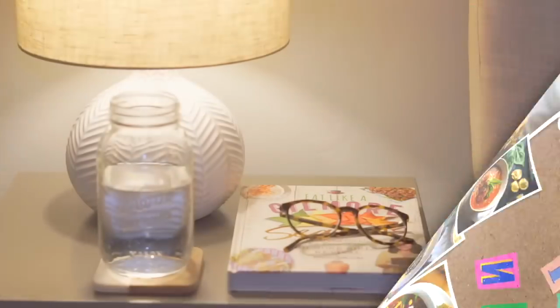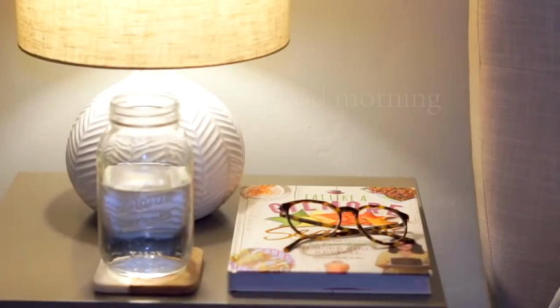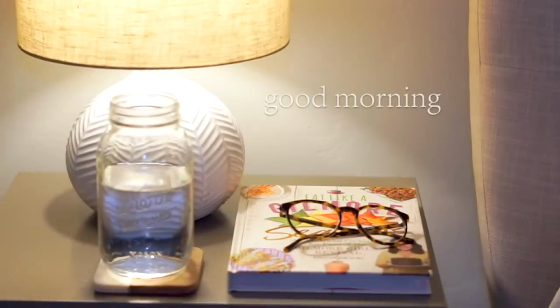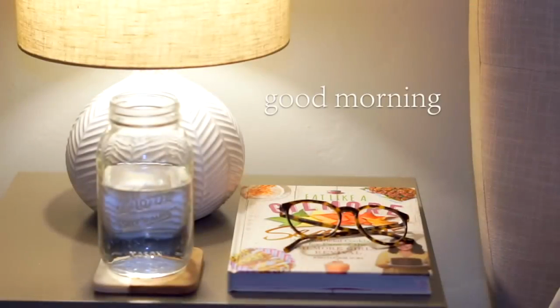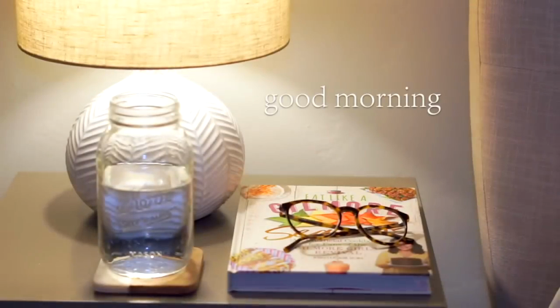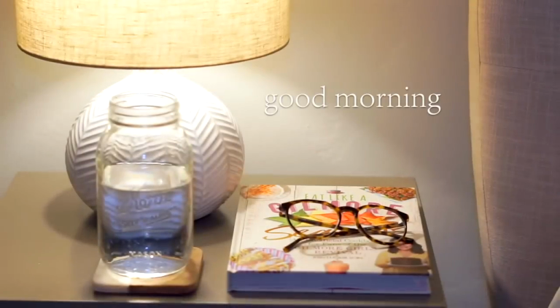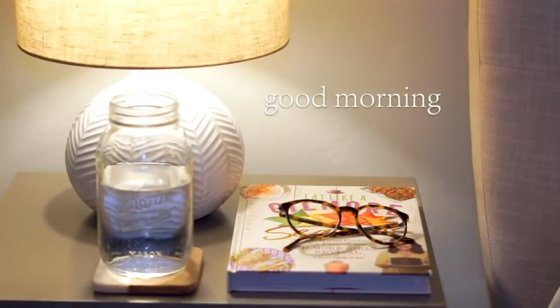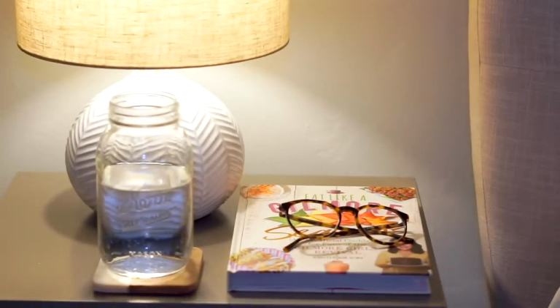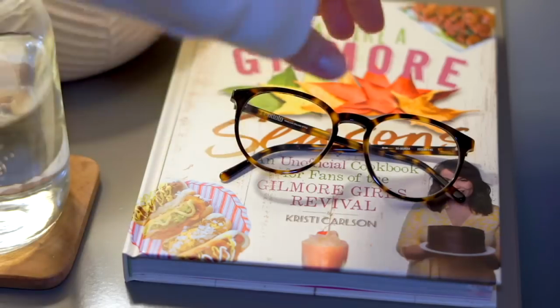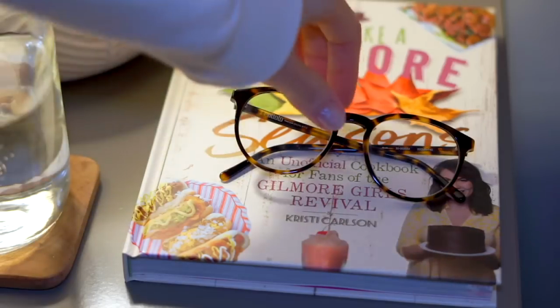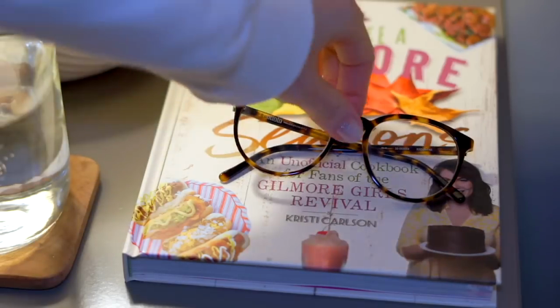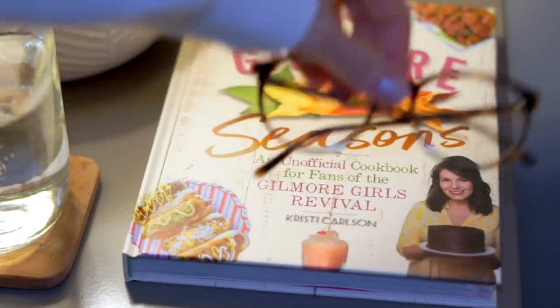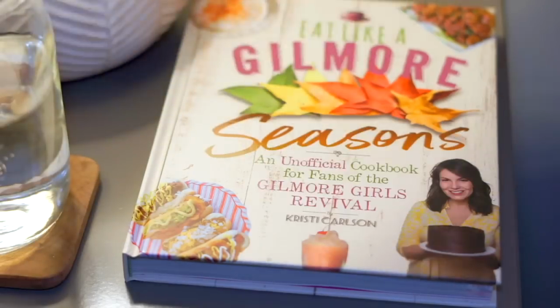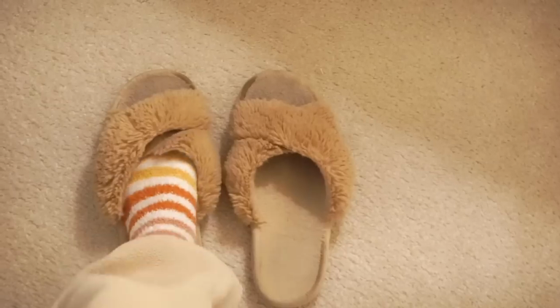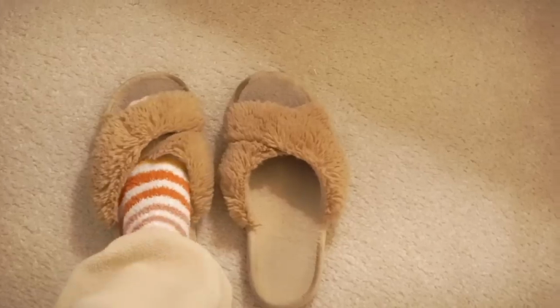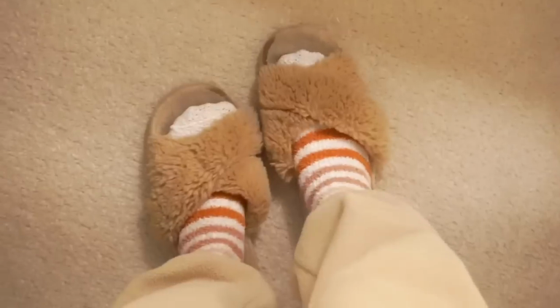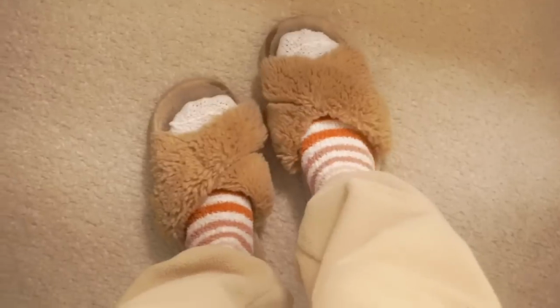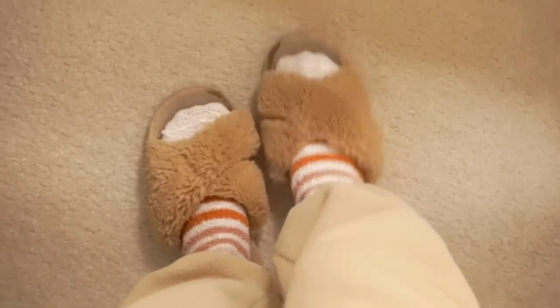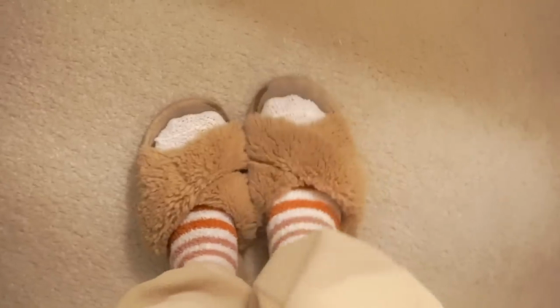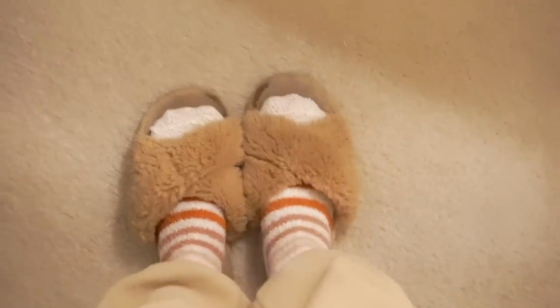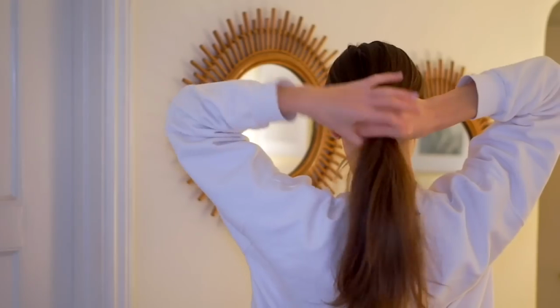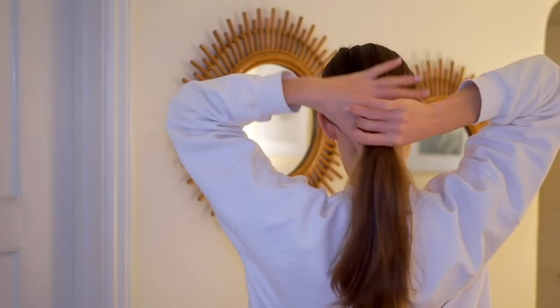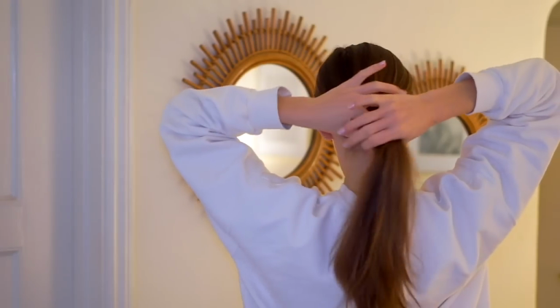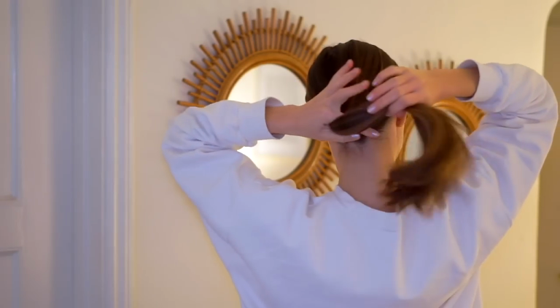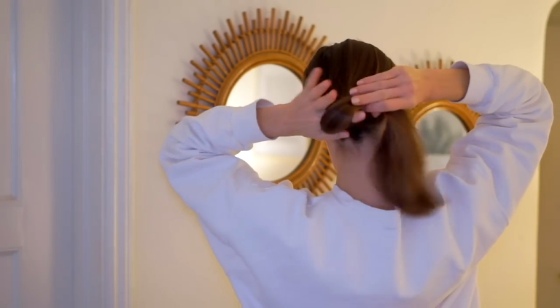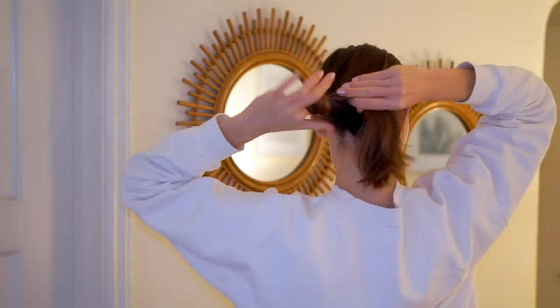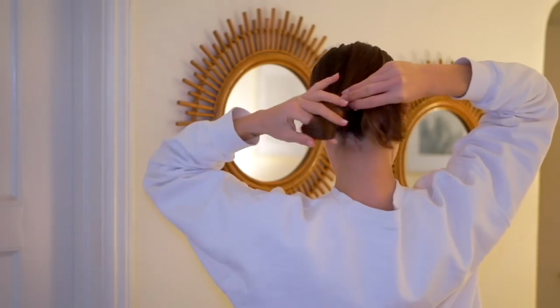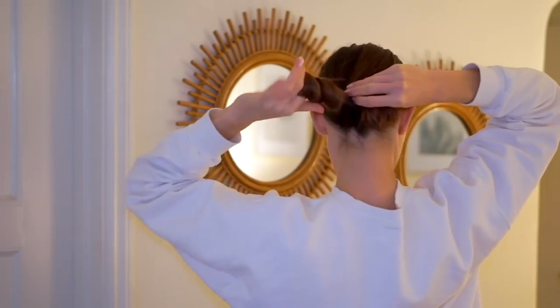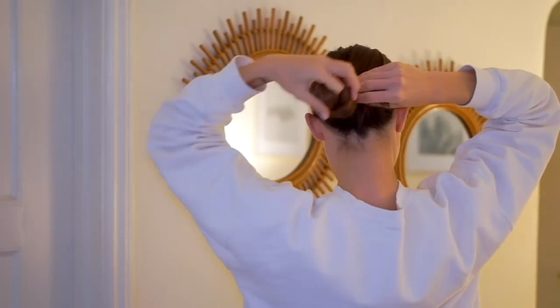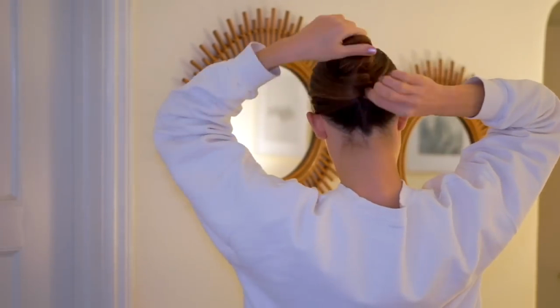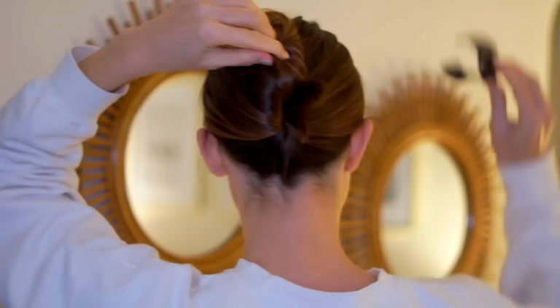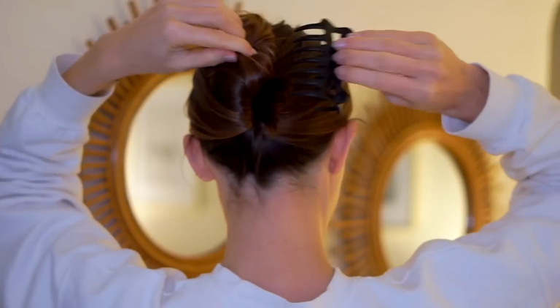Hey guys, welcome to a day in my life. If you're new here, my name is Nicole, also known as Nikki Vegan. This vlog is going to be a little bit different — there's parts where I'm just talking to the camera vlog style, and then there's going to be parts where I do voiceover like this.